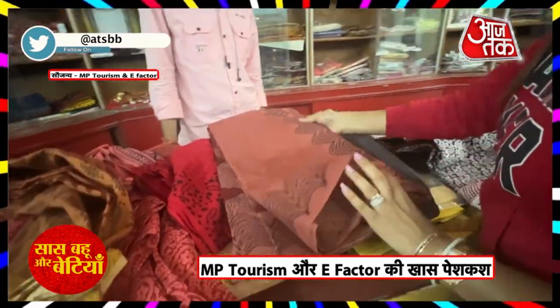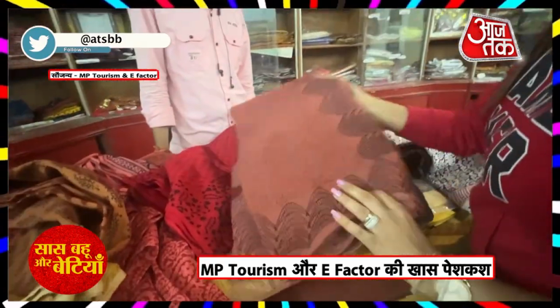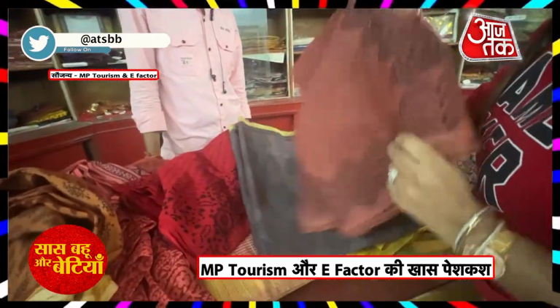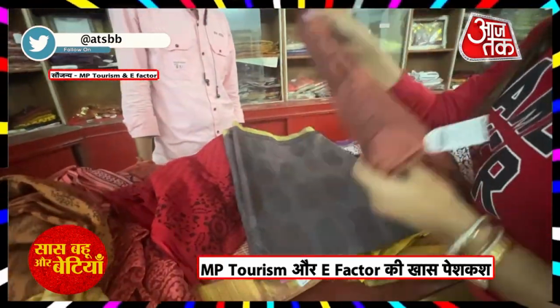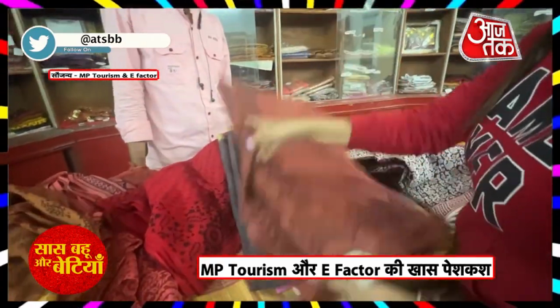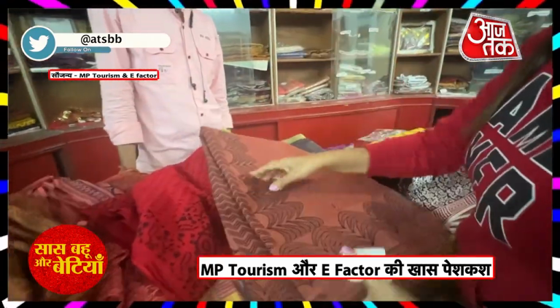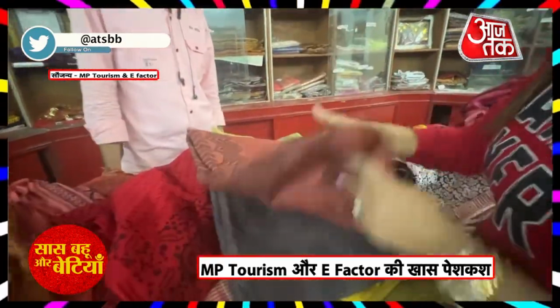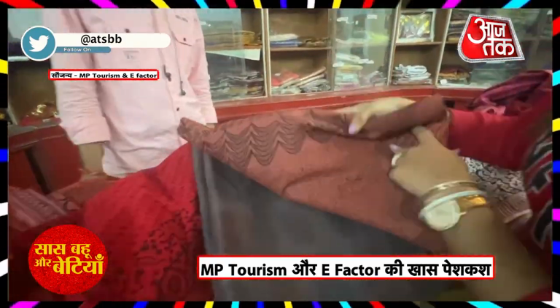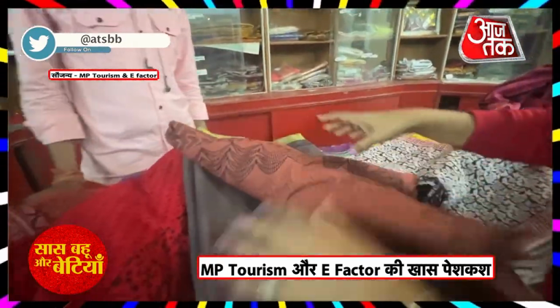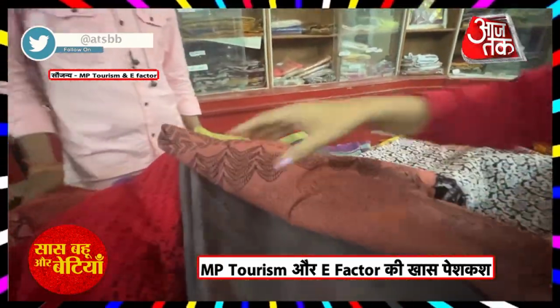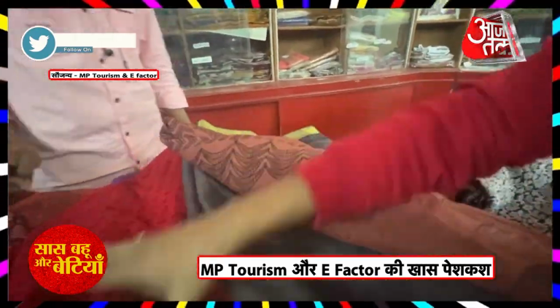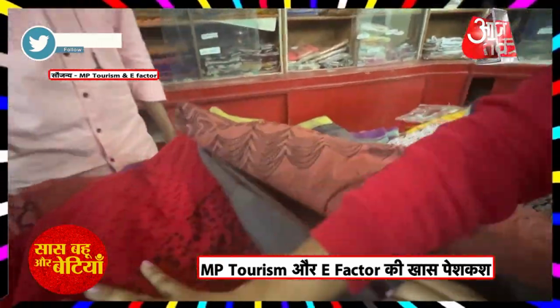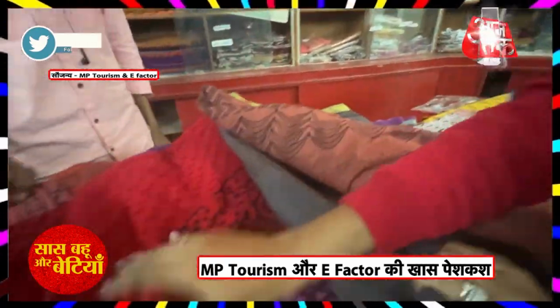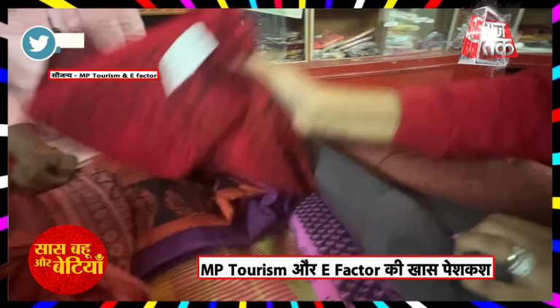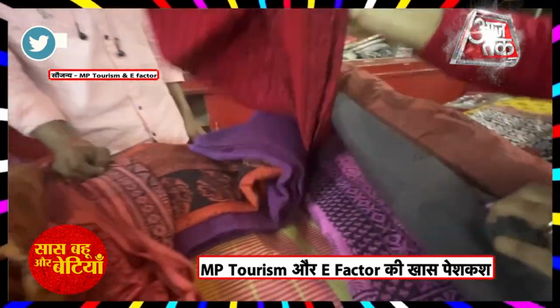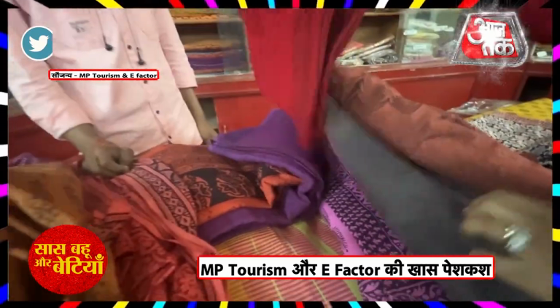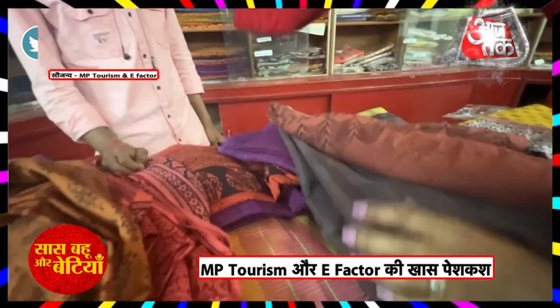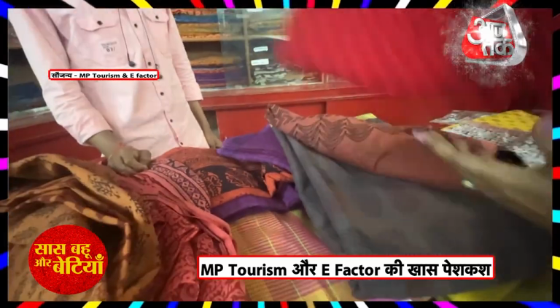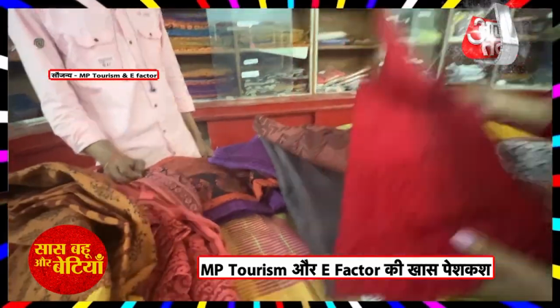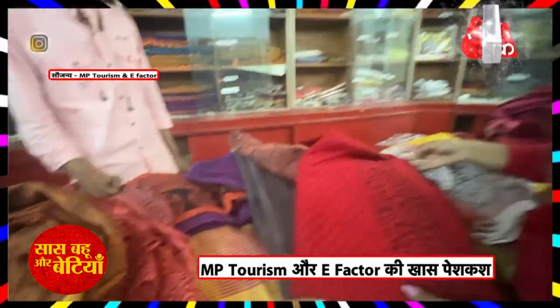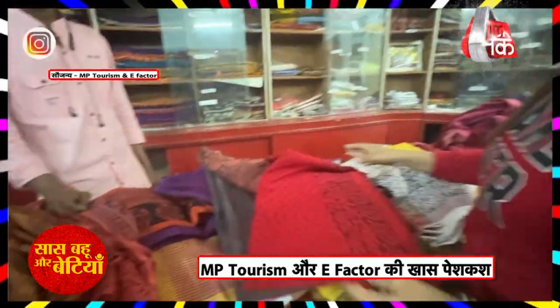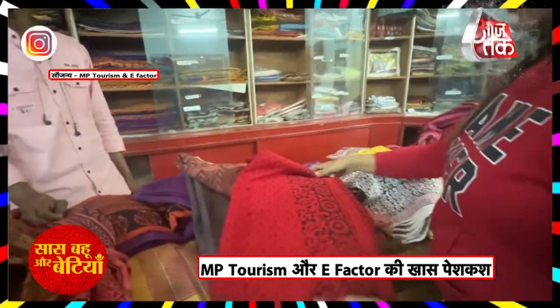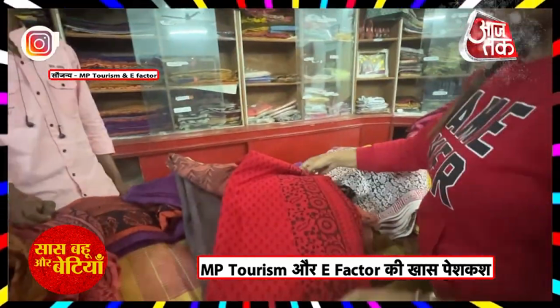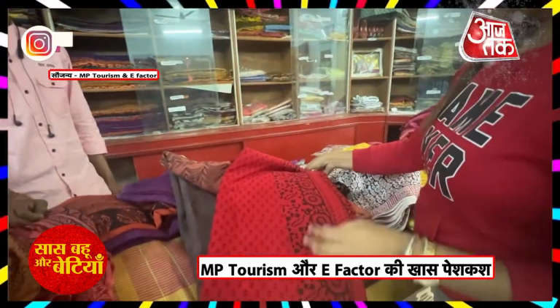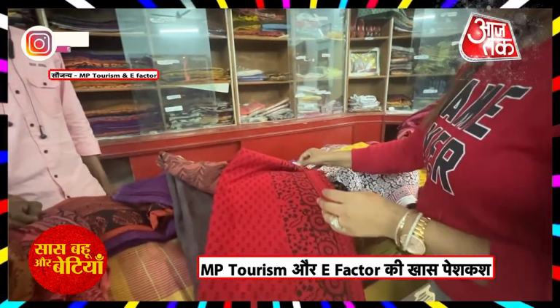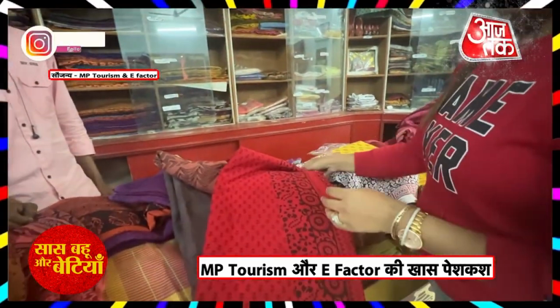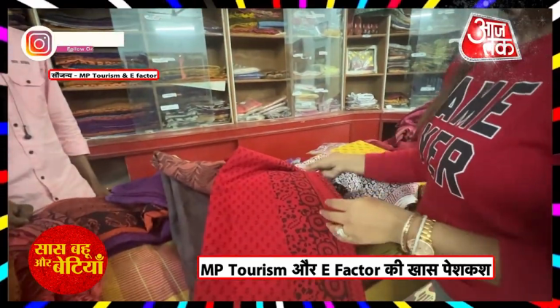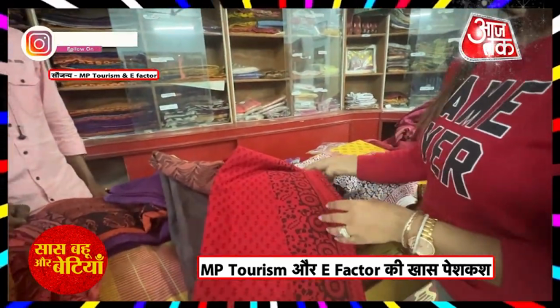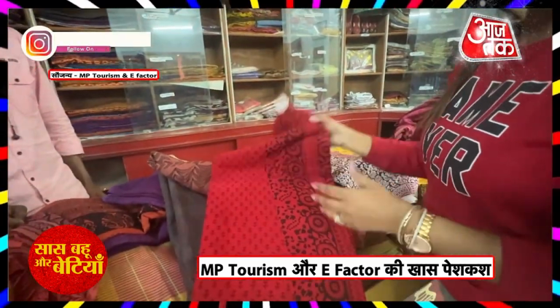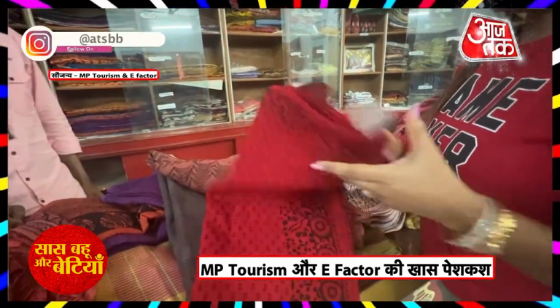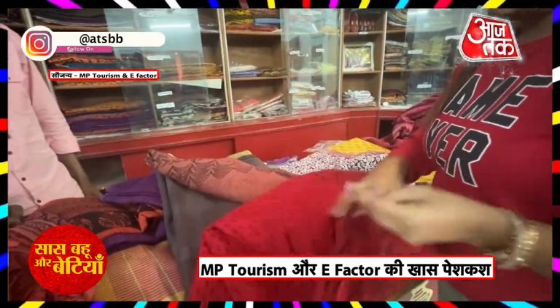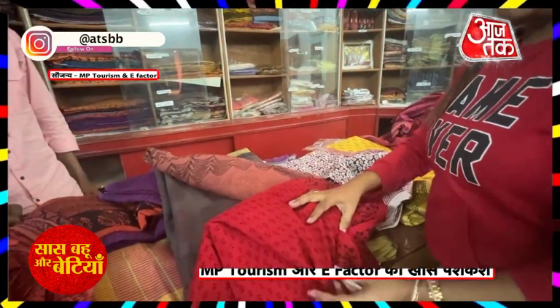Wow, beautiful colors. Look at the red — it's a beautiful red. Red is my favorite color.